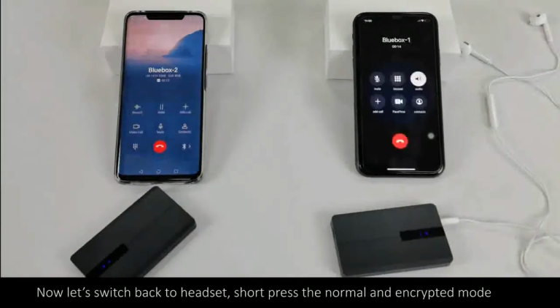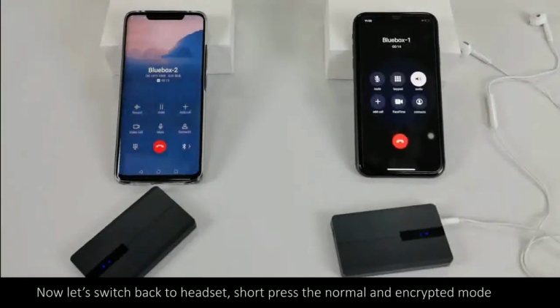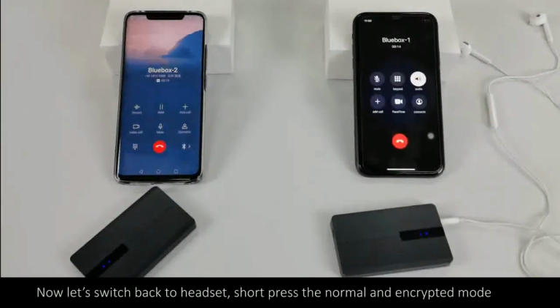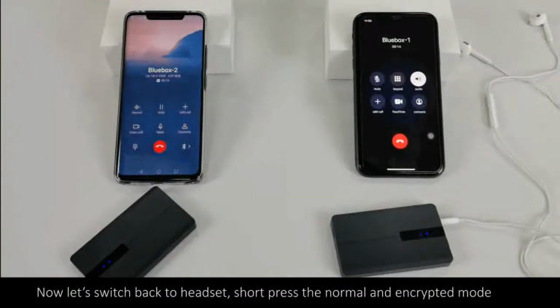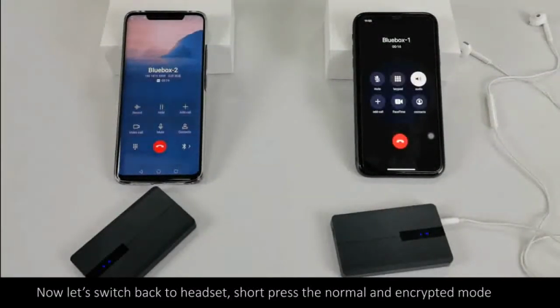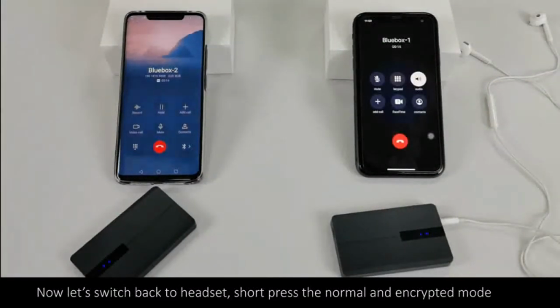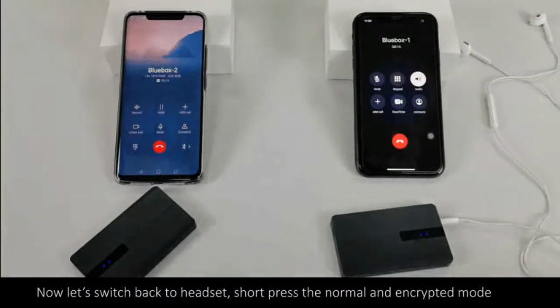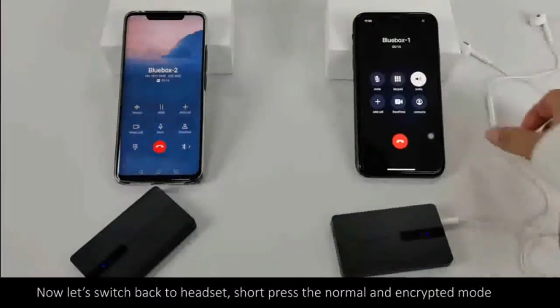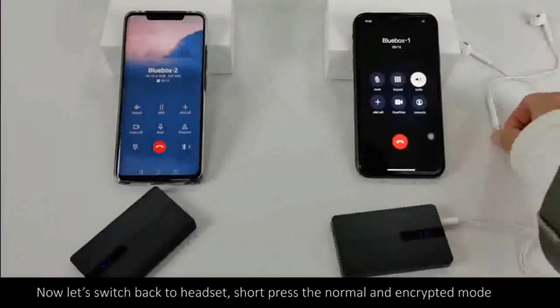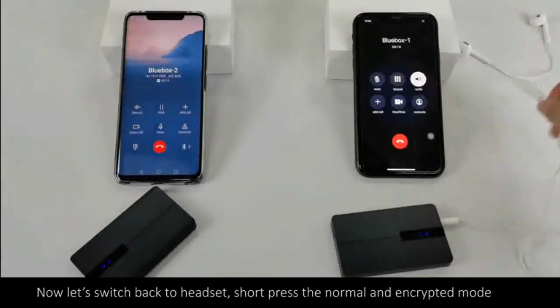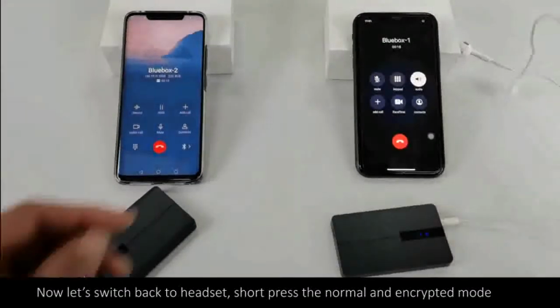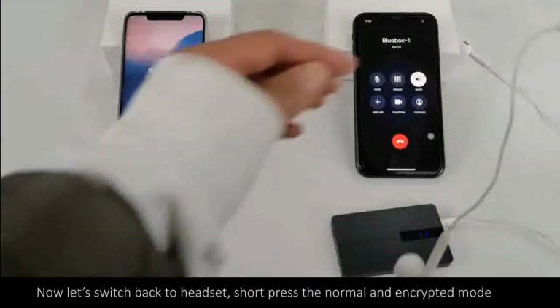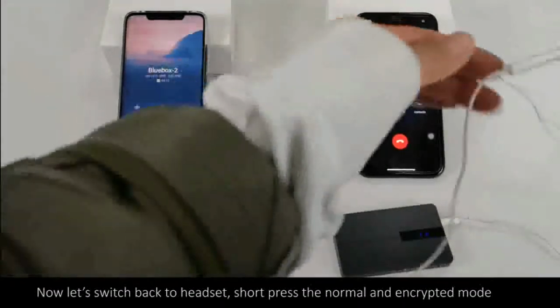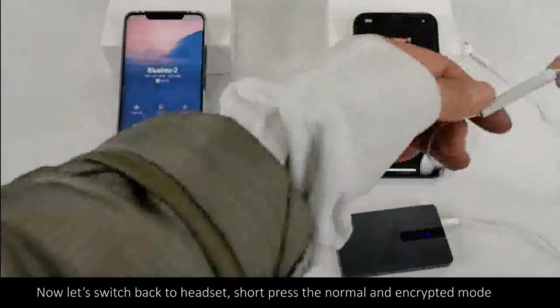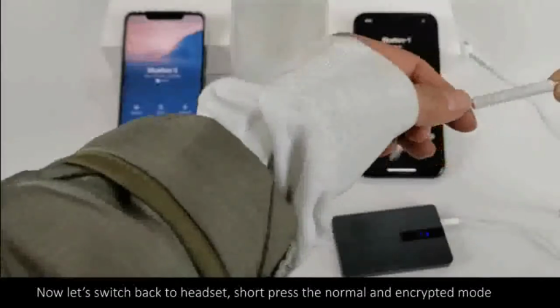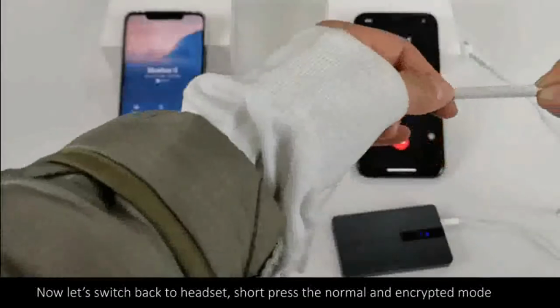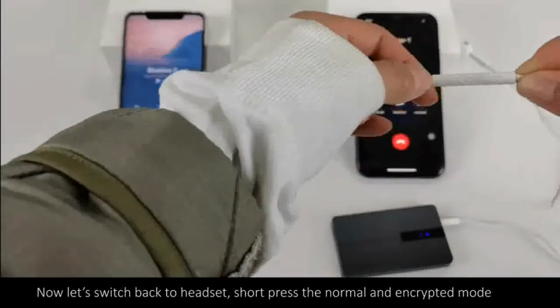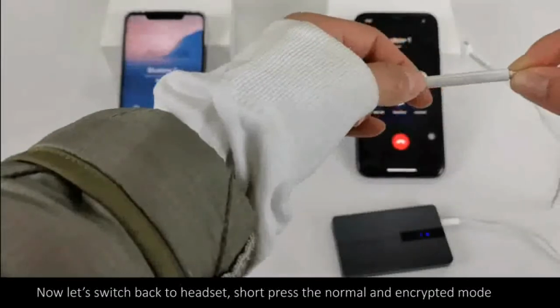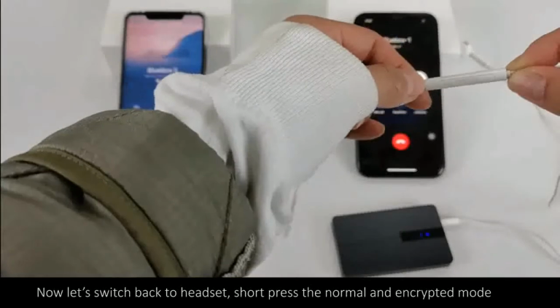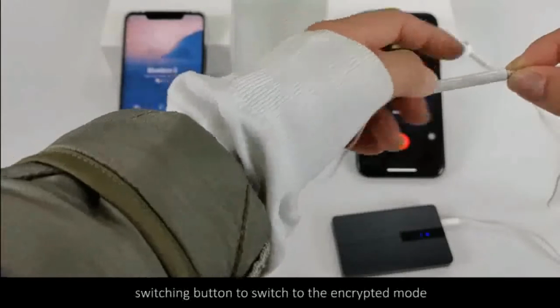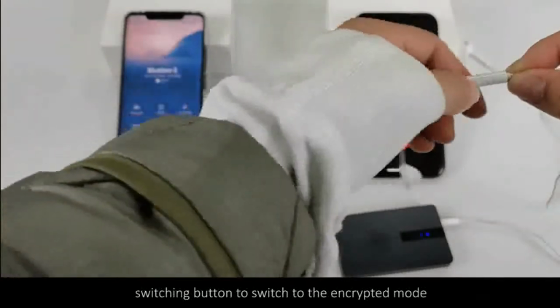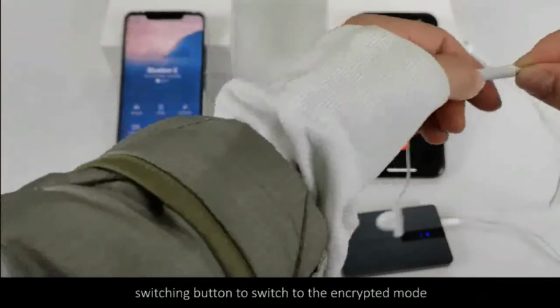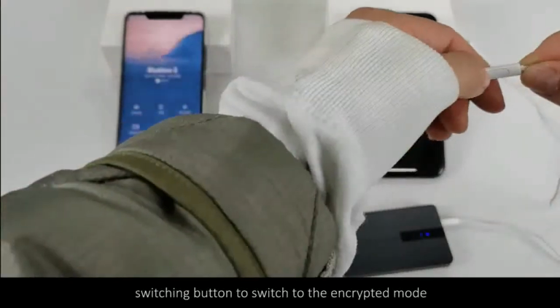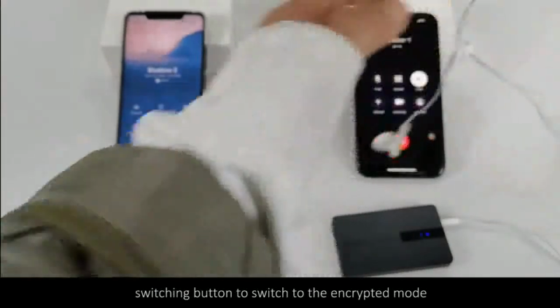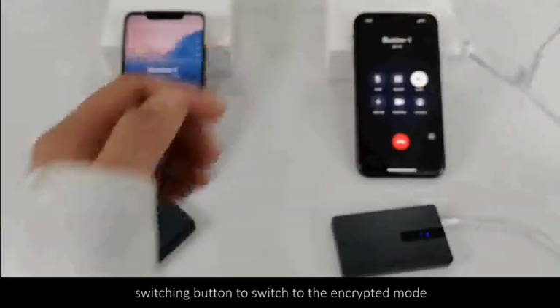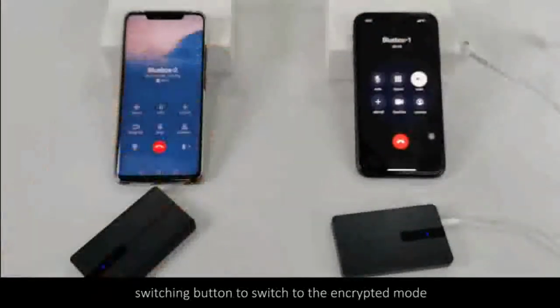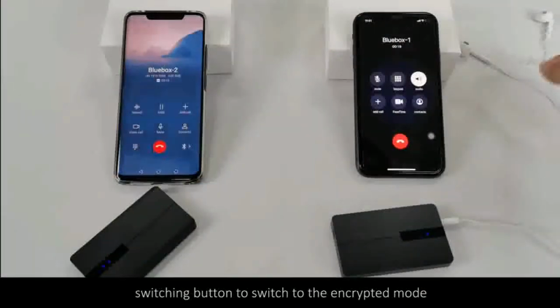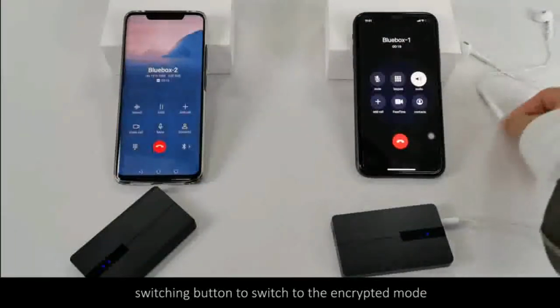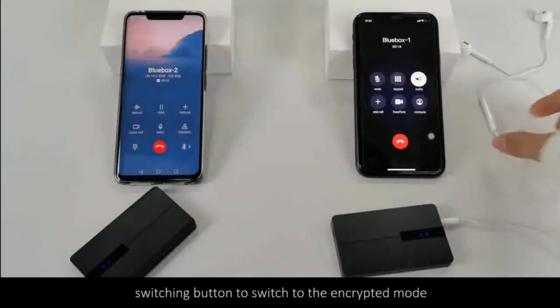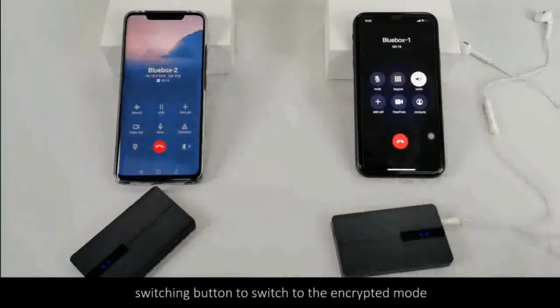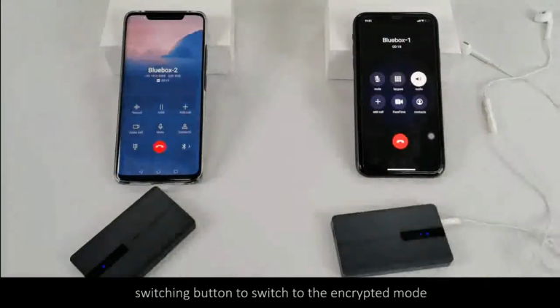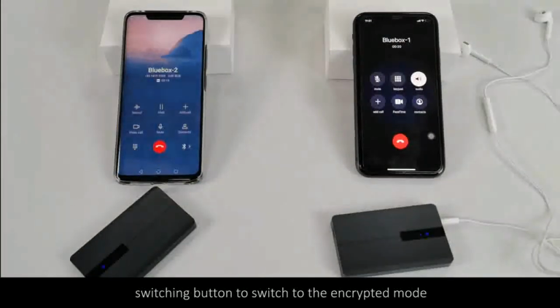Now let's switch back to handset. Short press the normal and encrypt mode switching button to switch to encrypted mode.